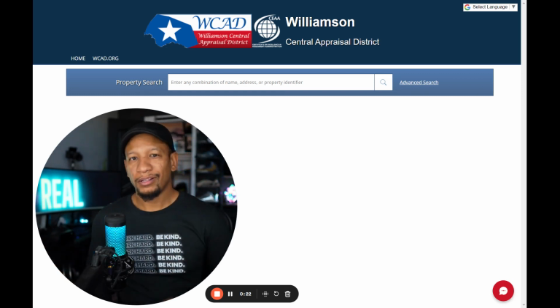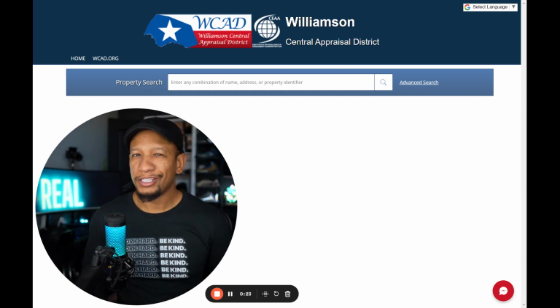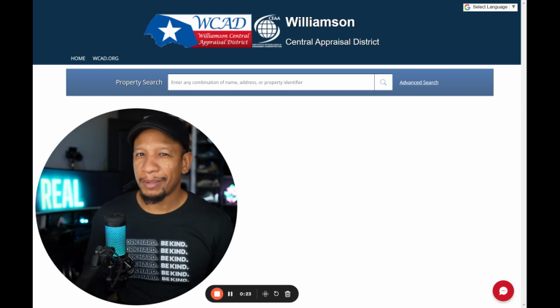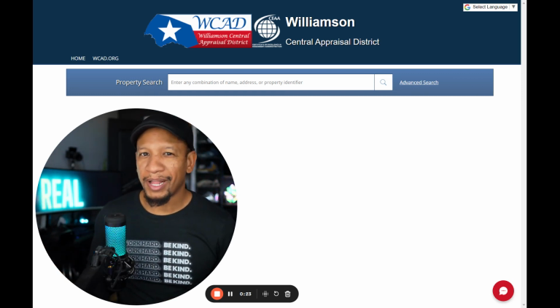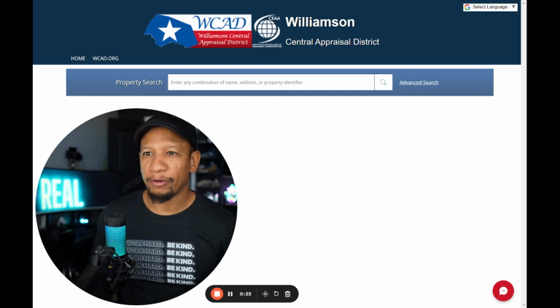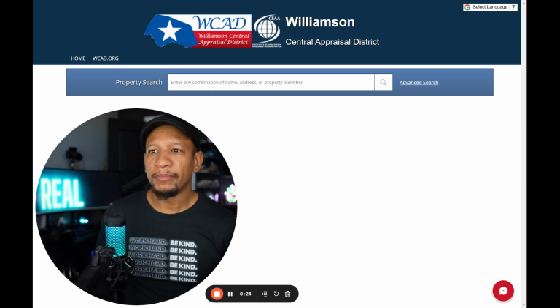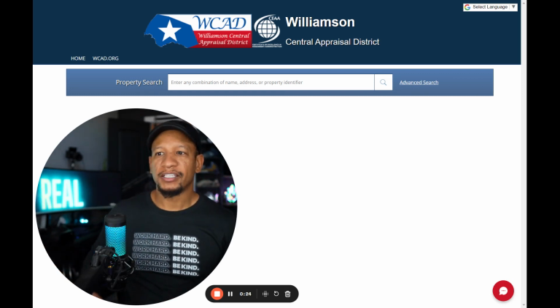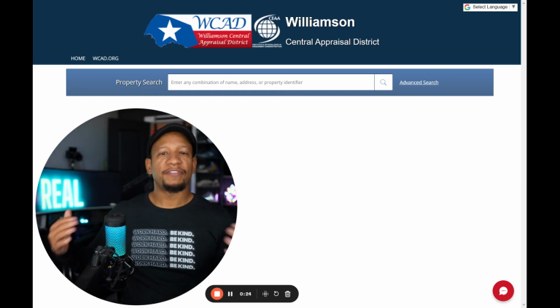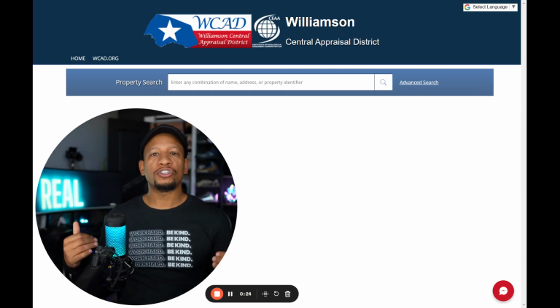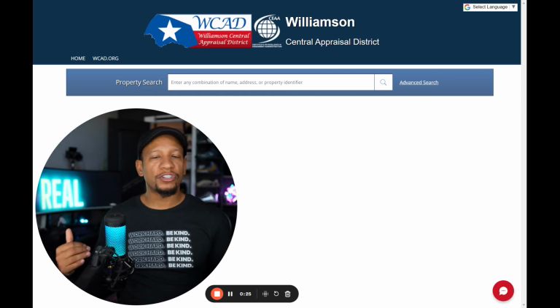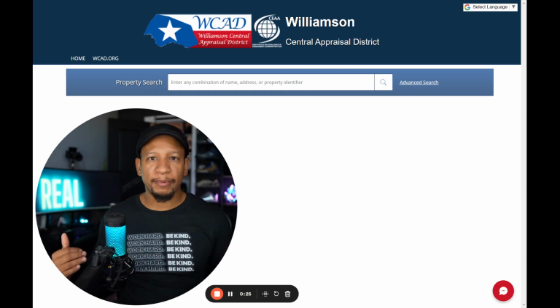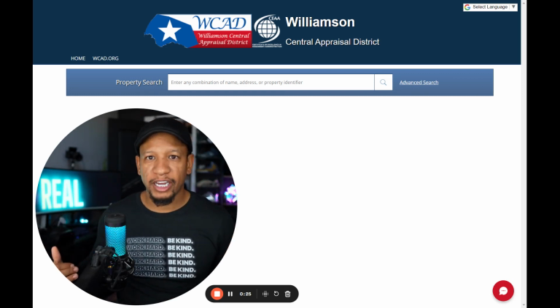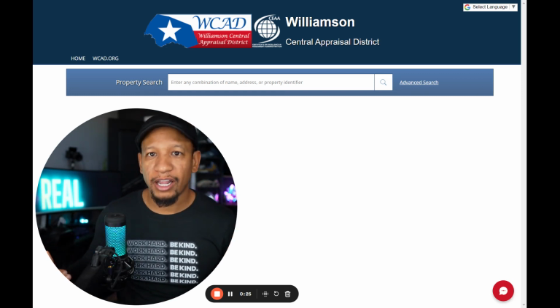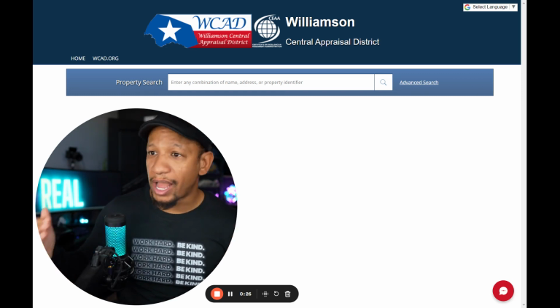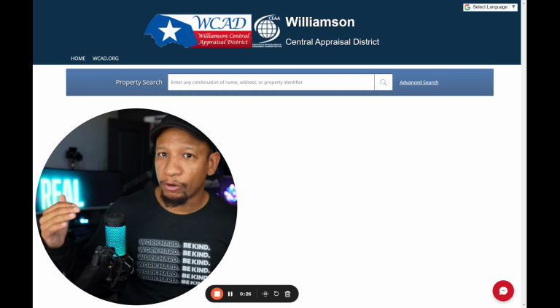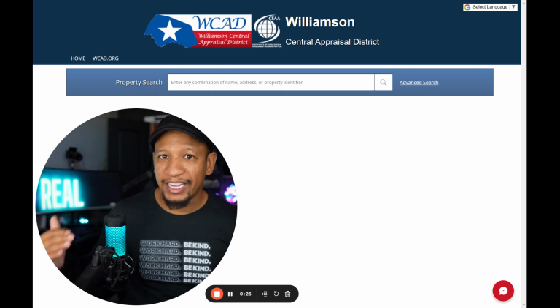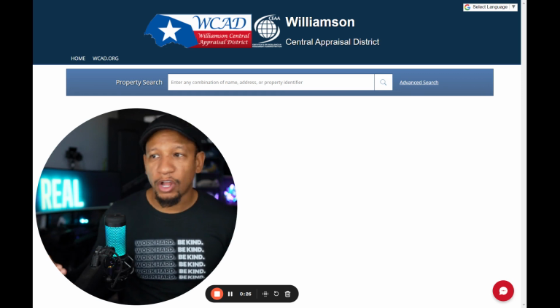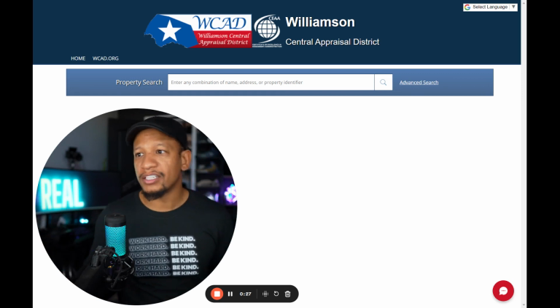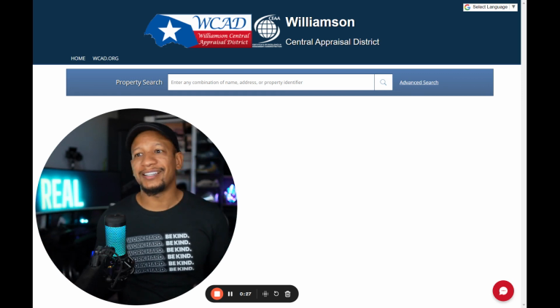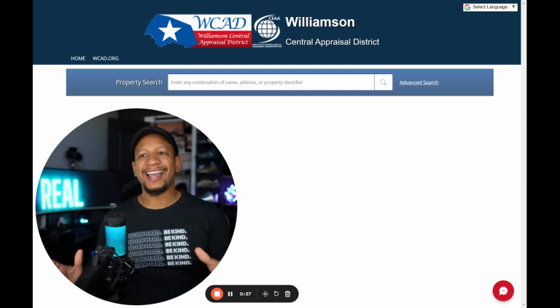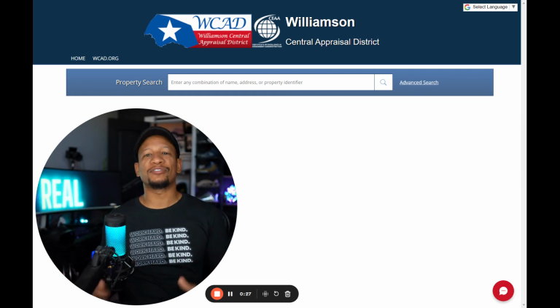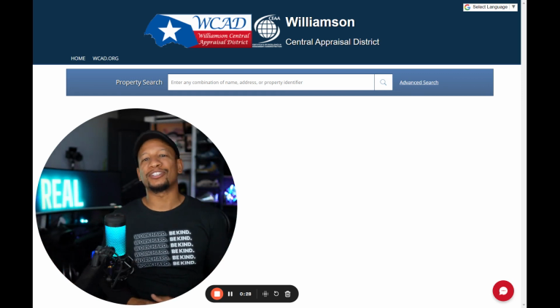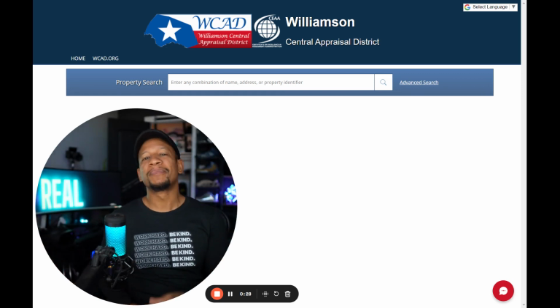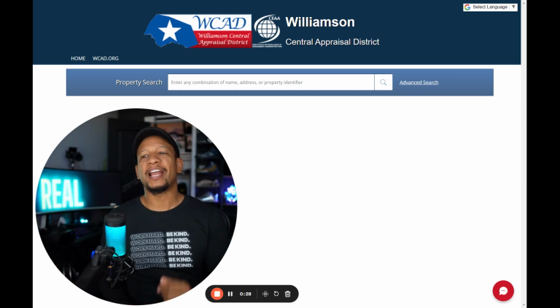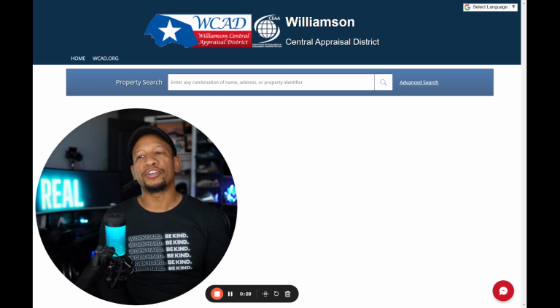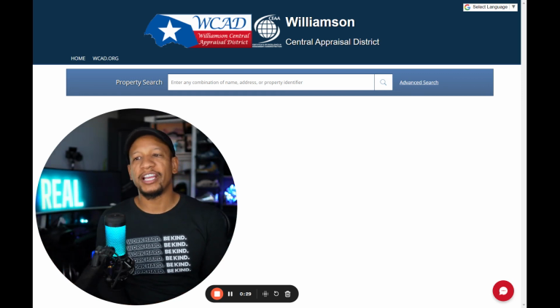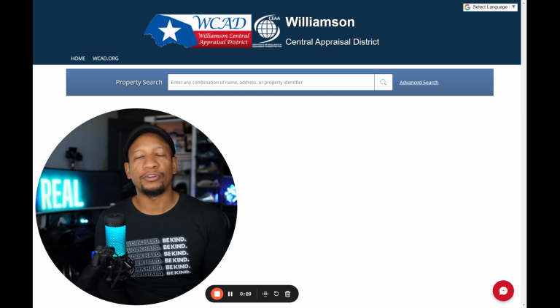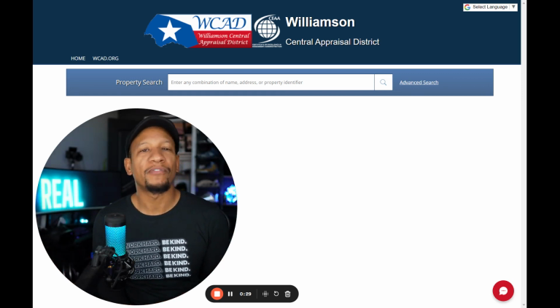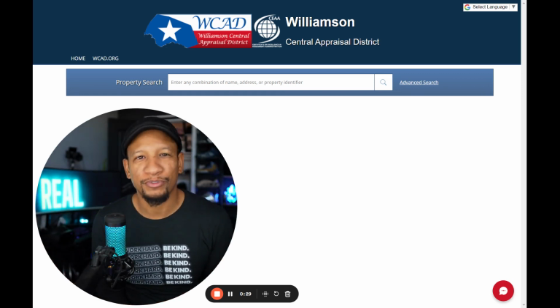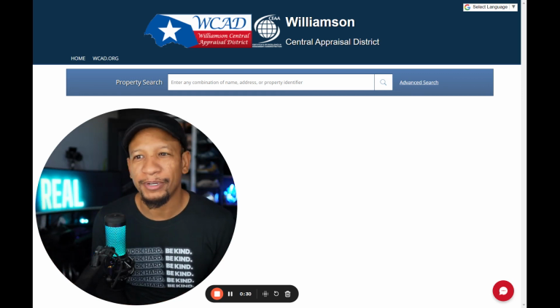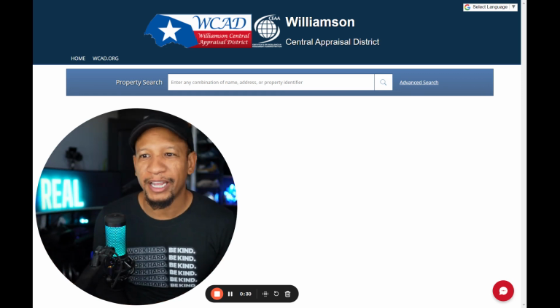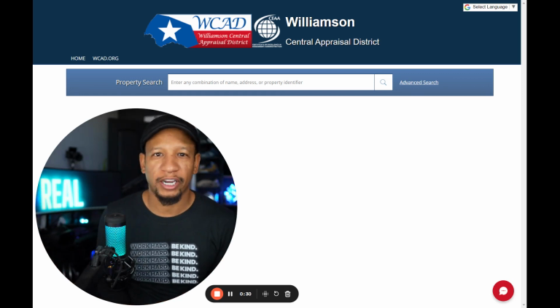This is why people hire me. If this is your first time to my channel, I go by Ian of Austin, Texas Realtor, and I appreciate you for subscribing to my channel.